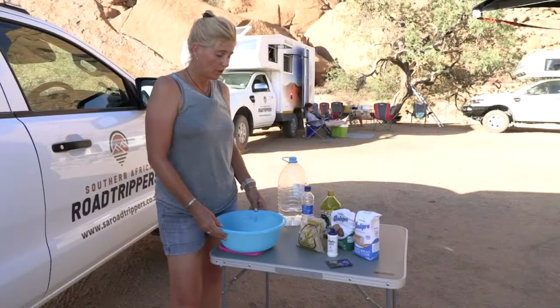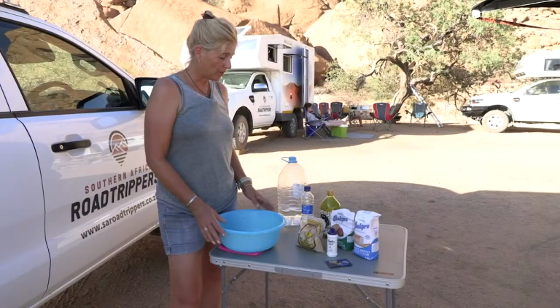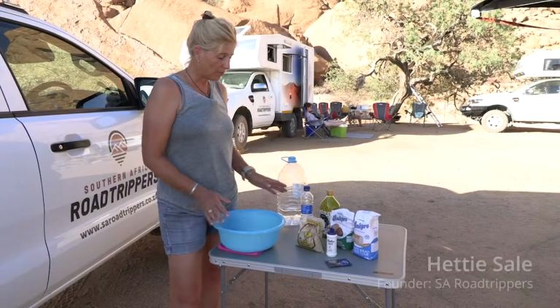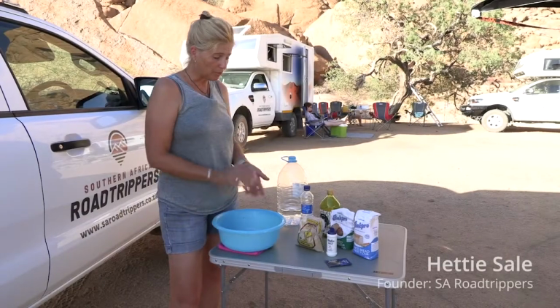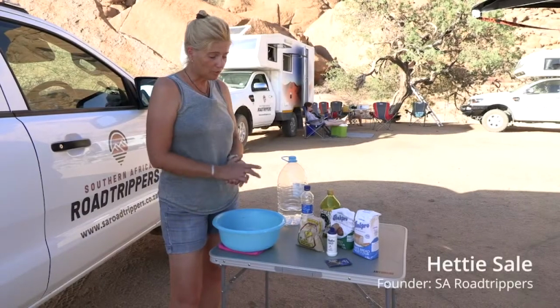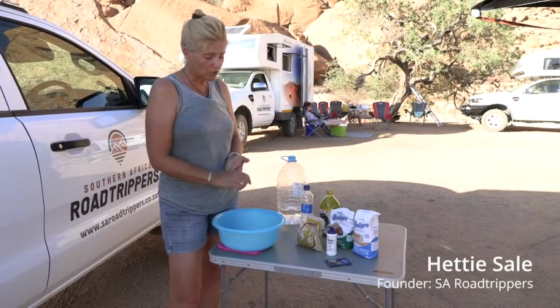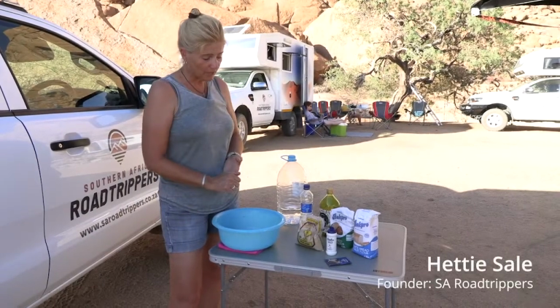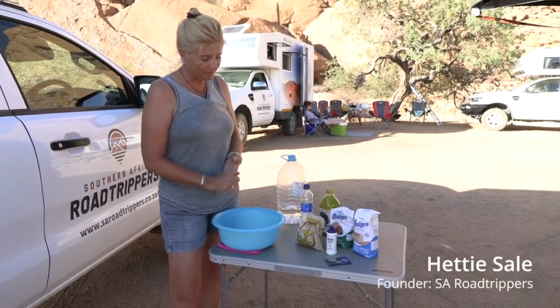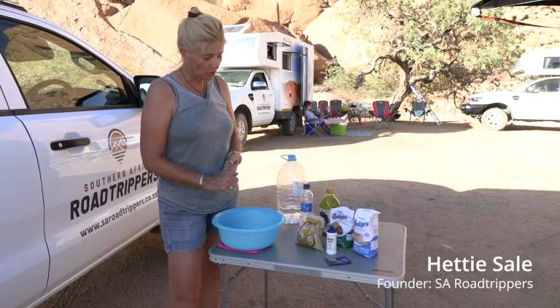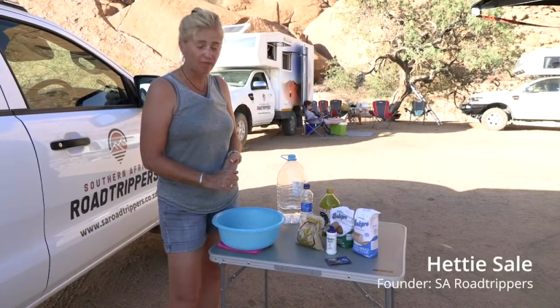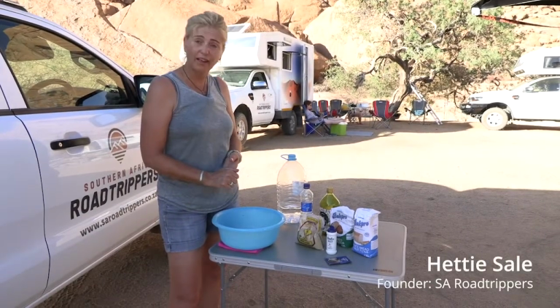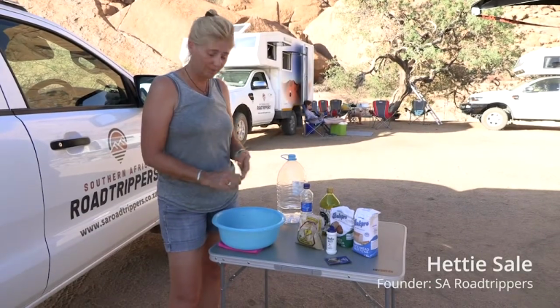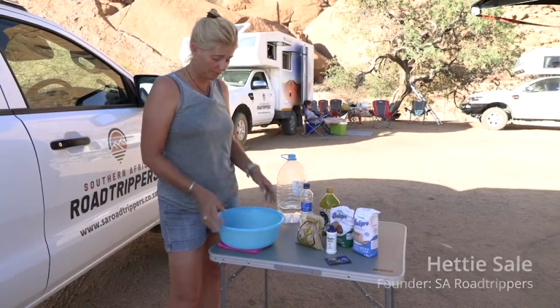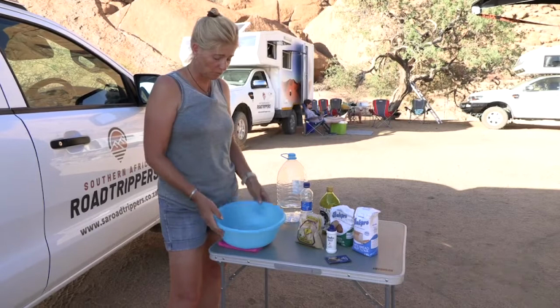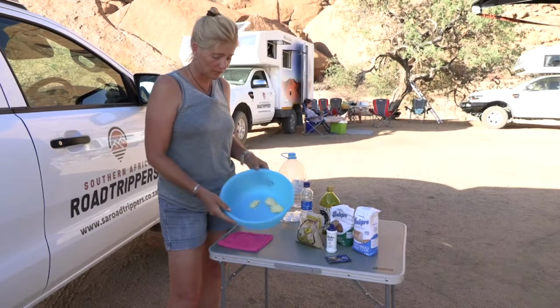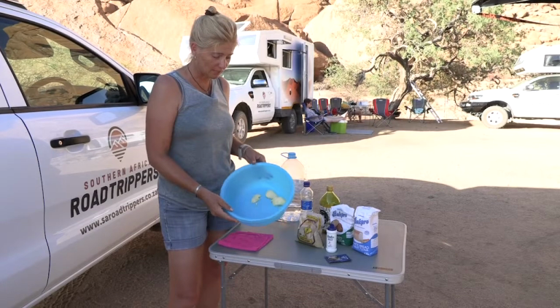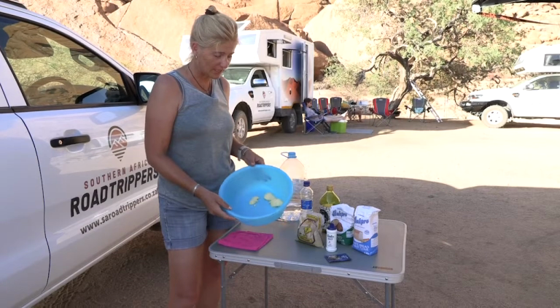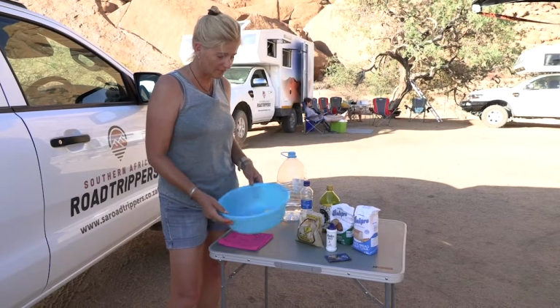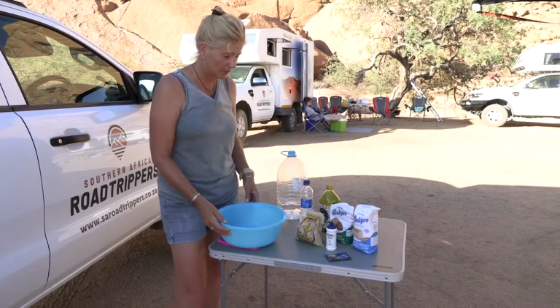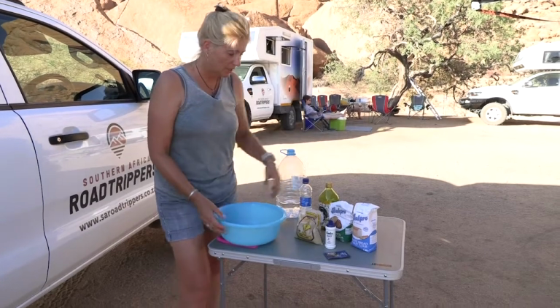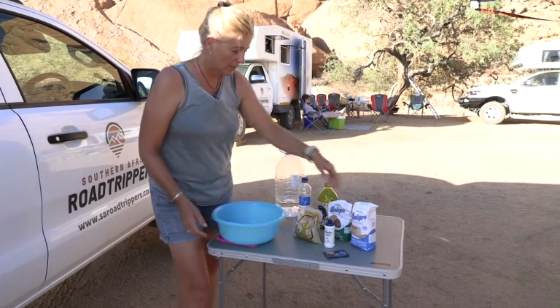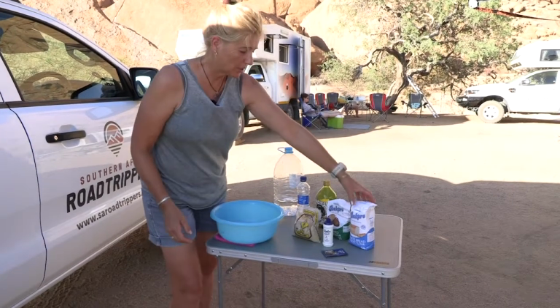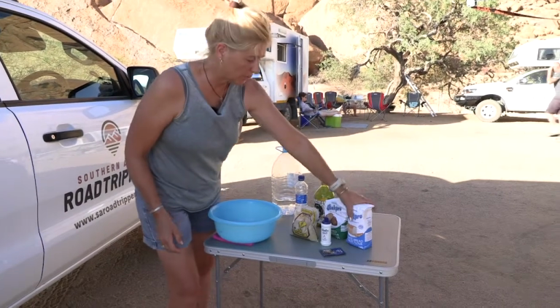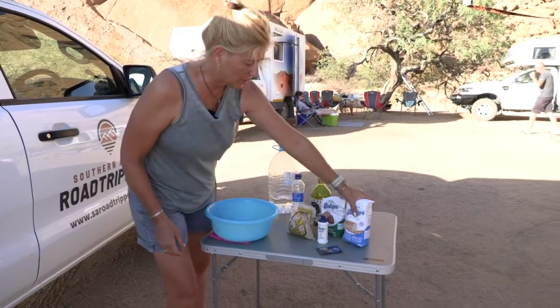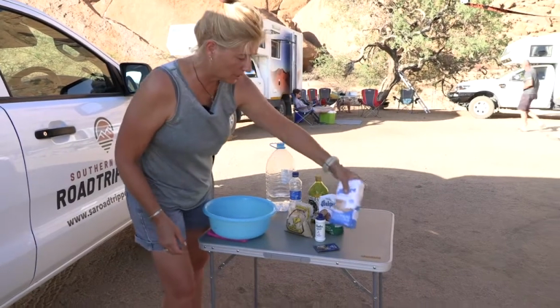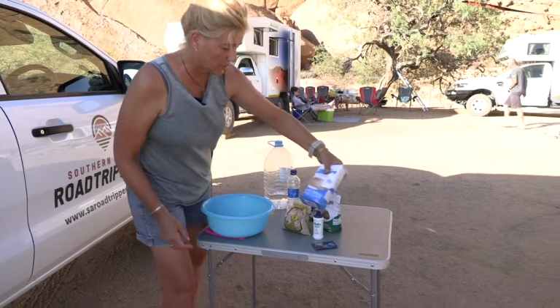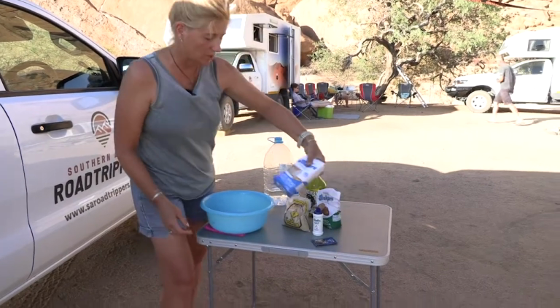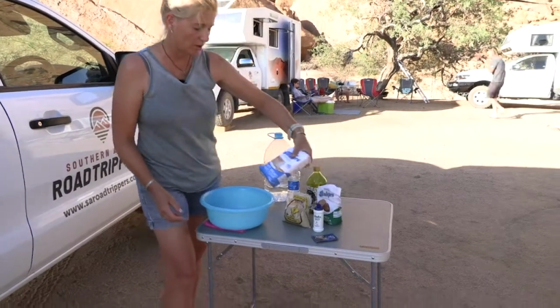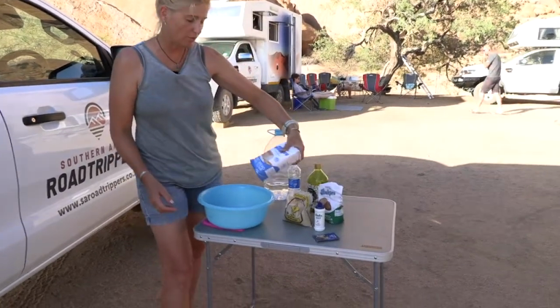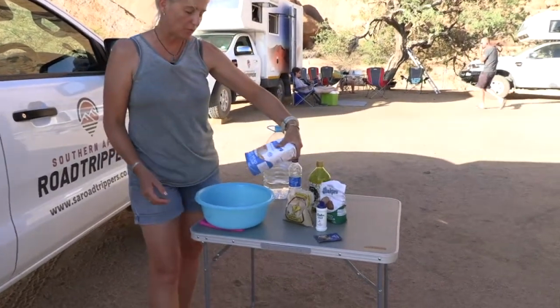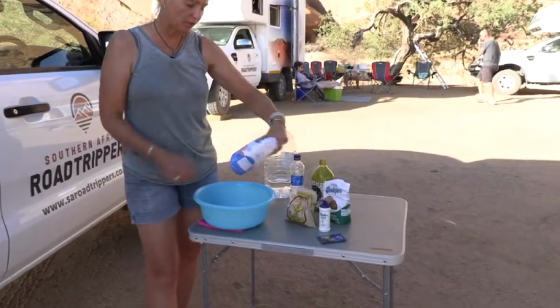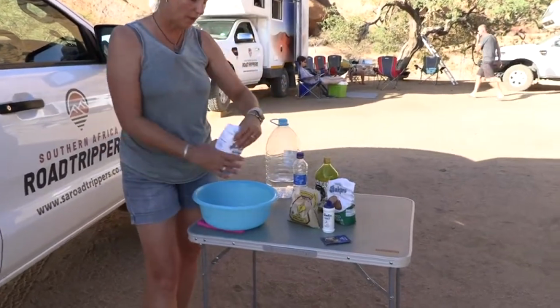We're going to bake a pot bread today on the fire. Melt some butter and we're going to put in one kilo of white bread flour.